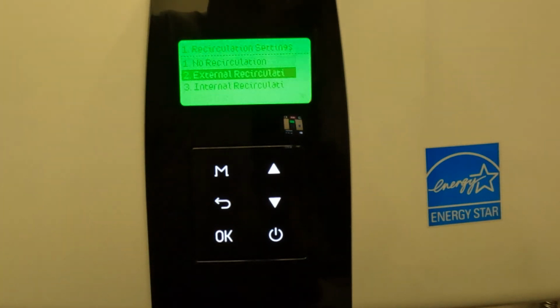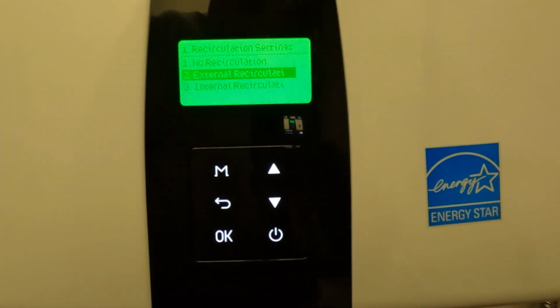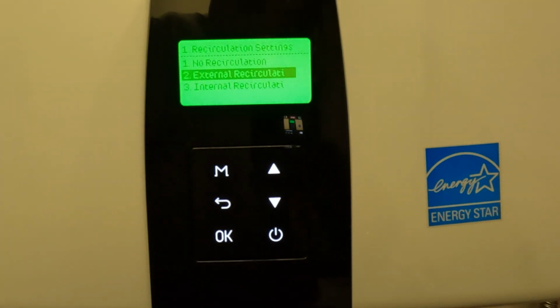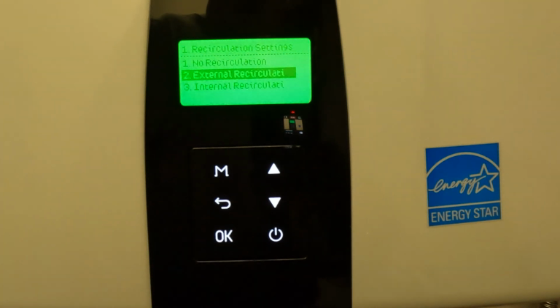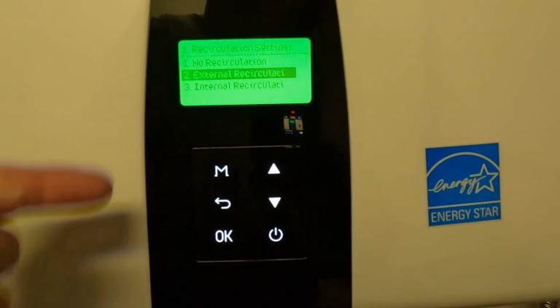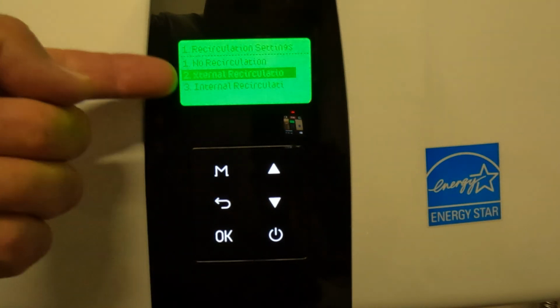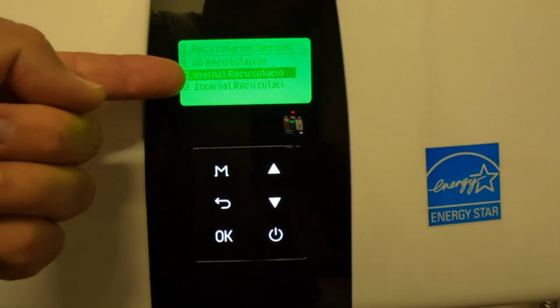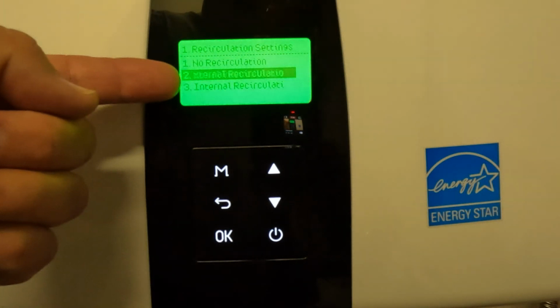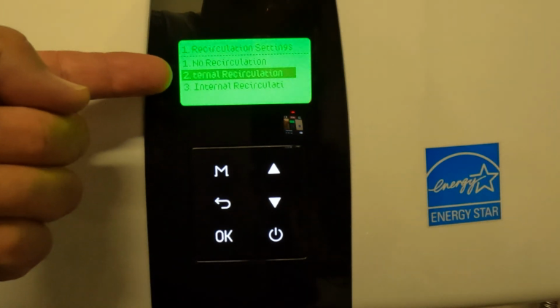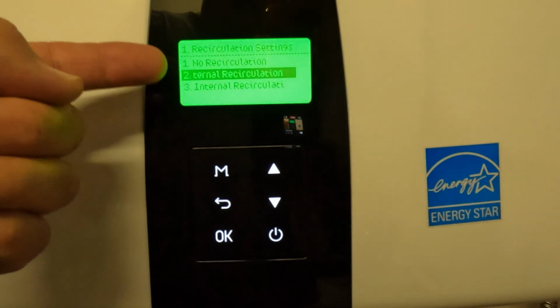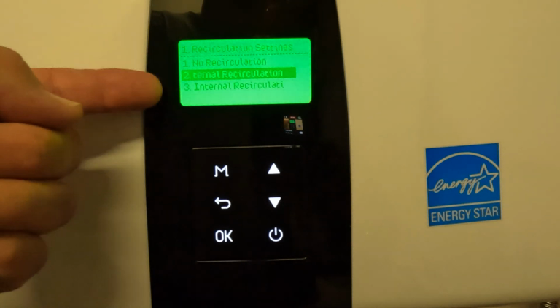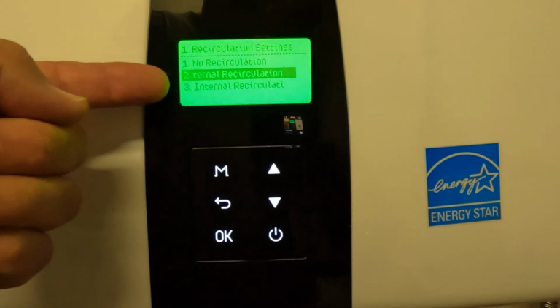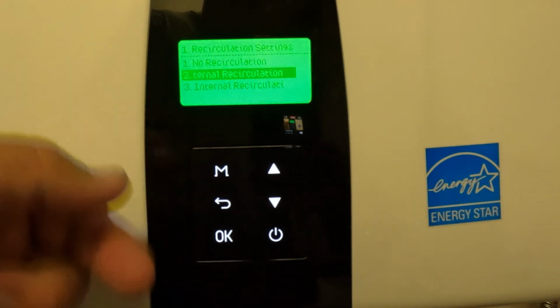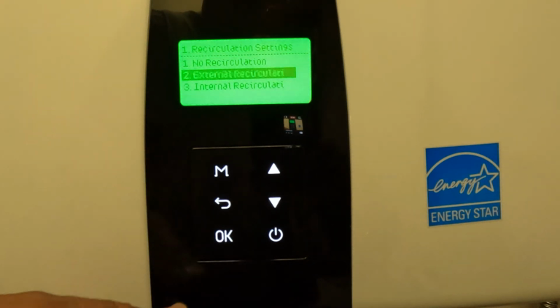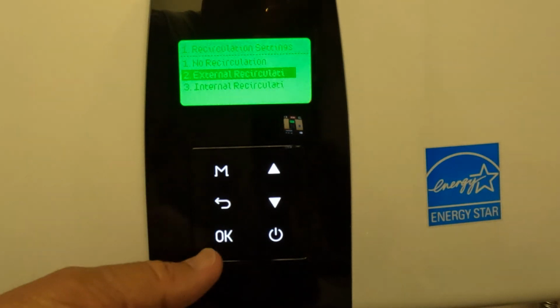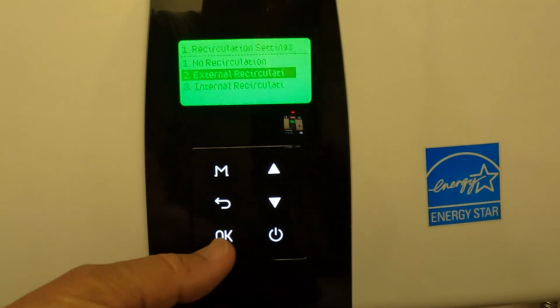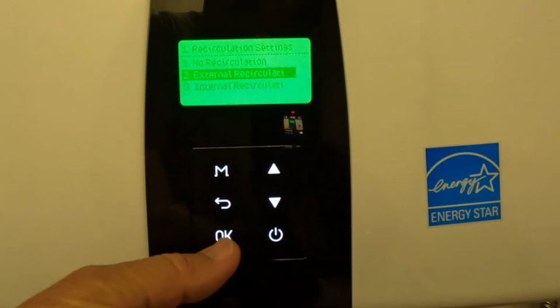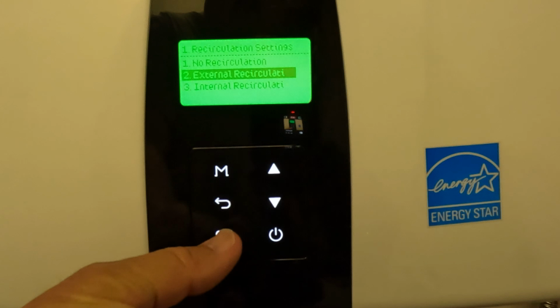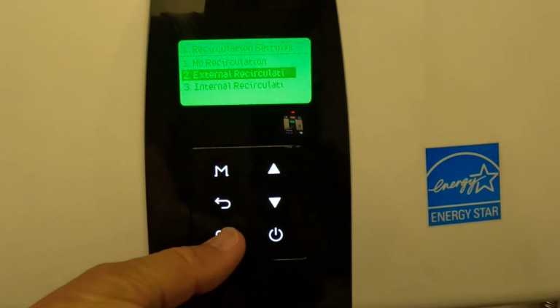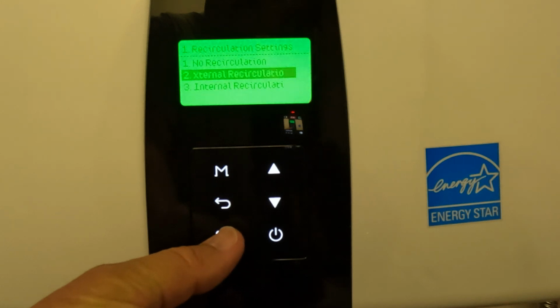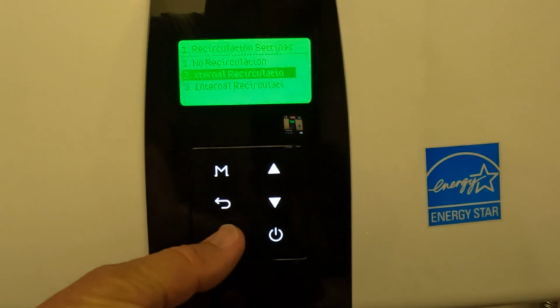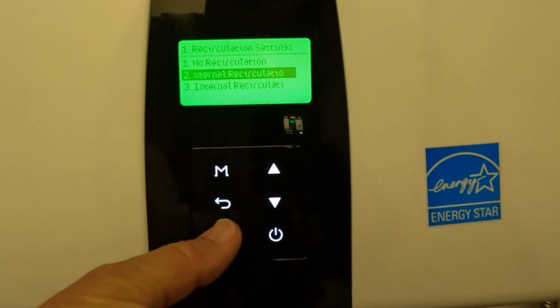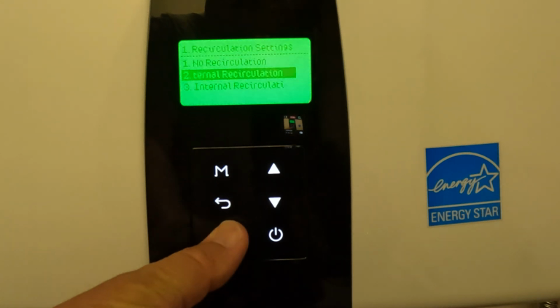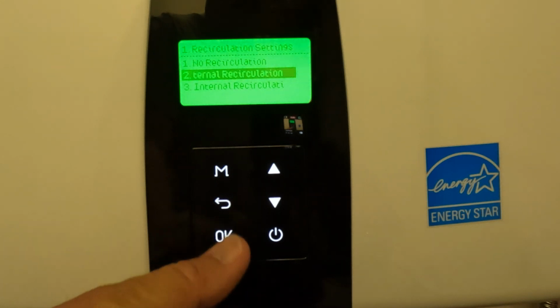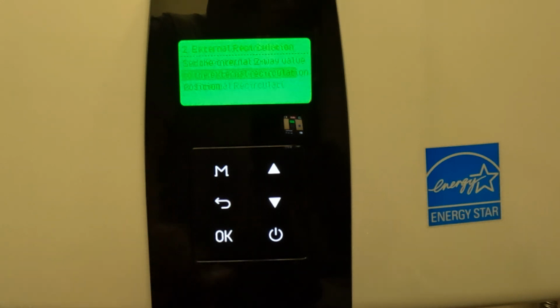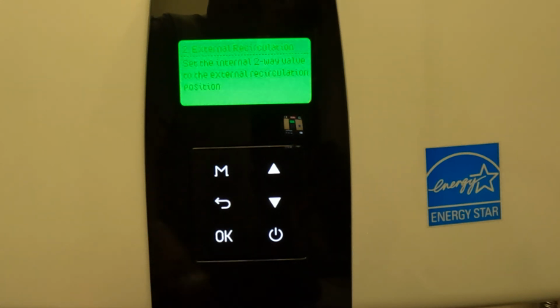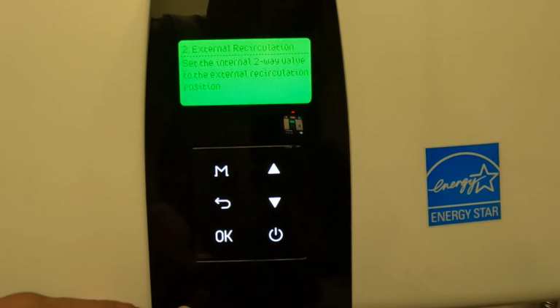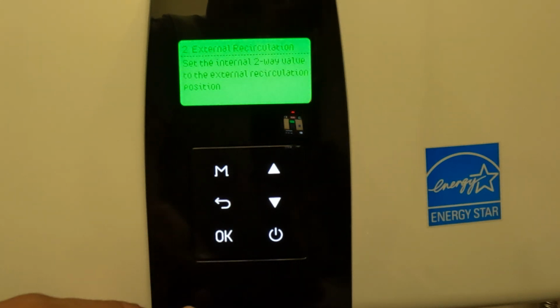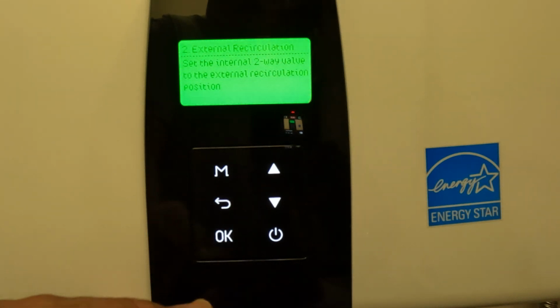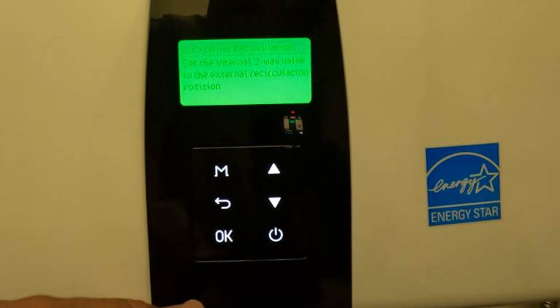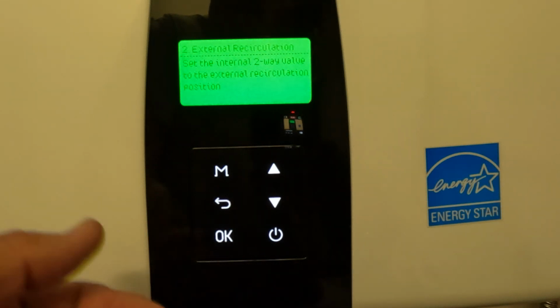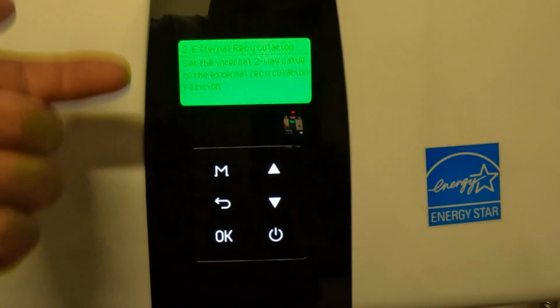Click OK. We're going to set up the external recirculation for this, so press up and OK again.